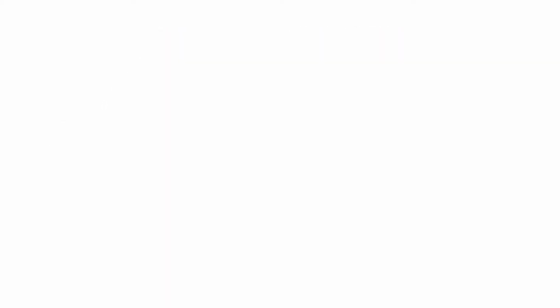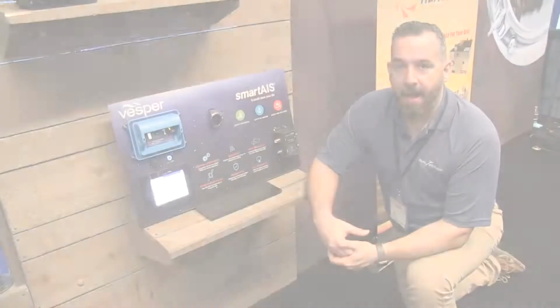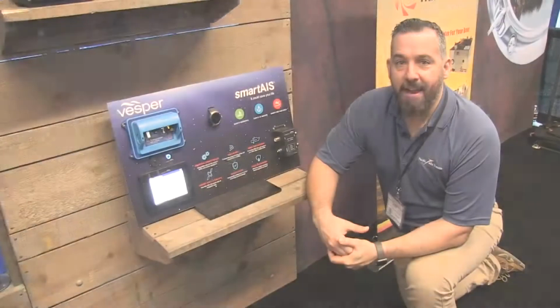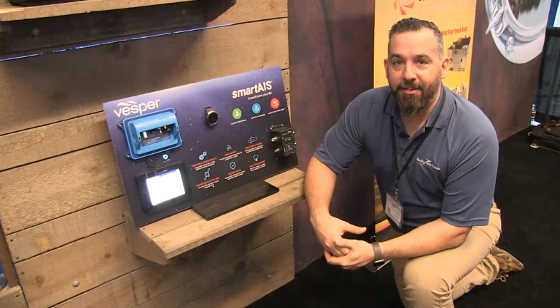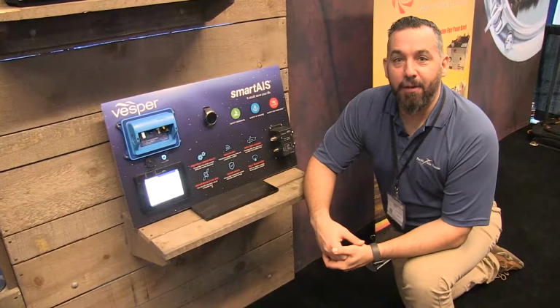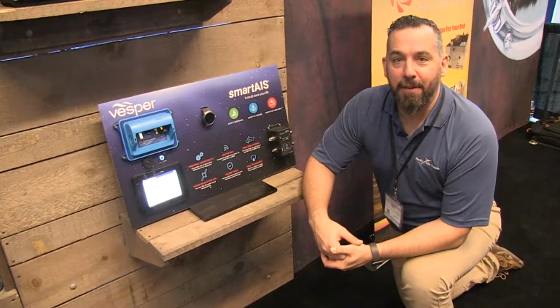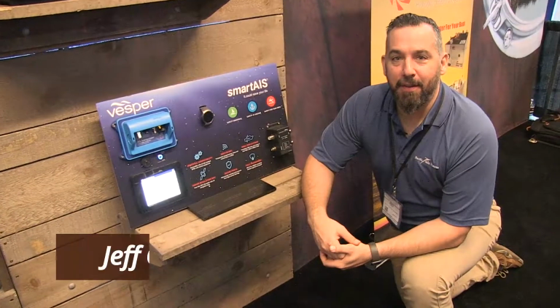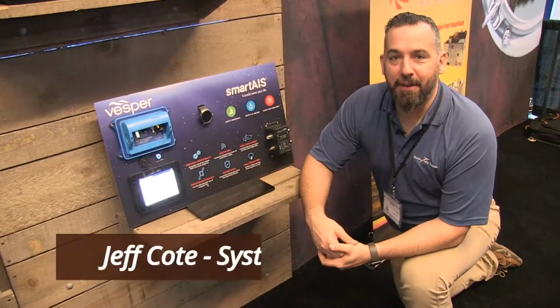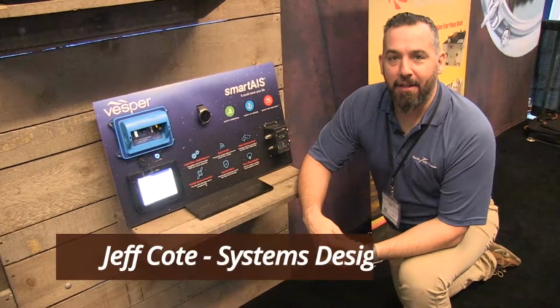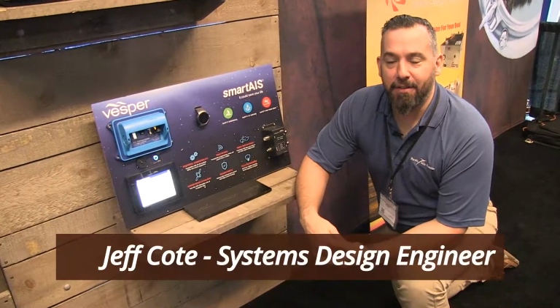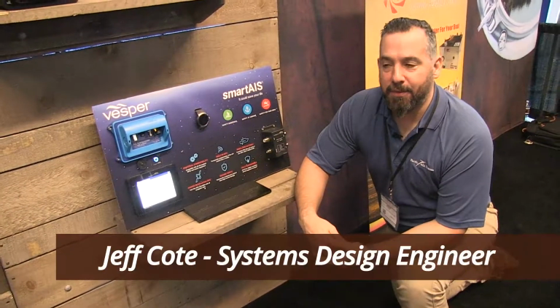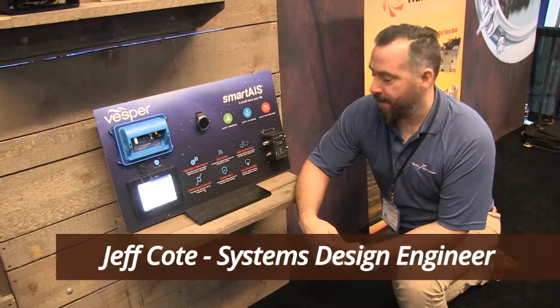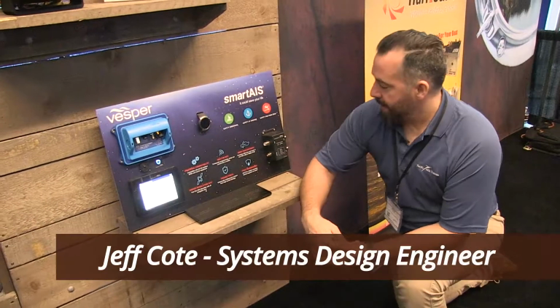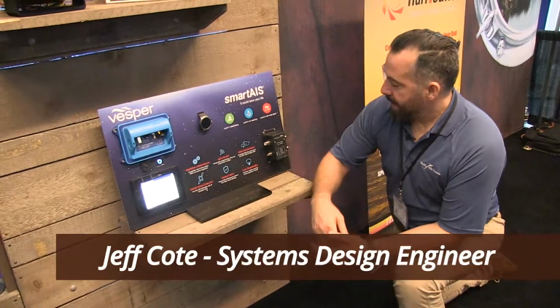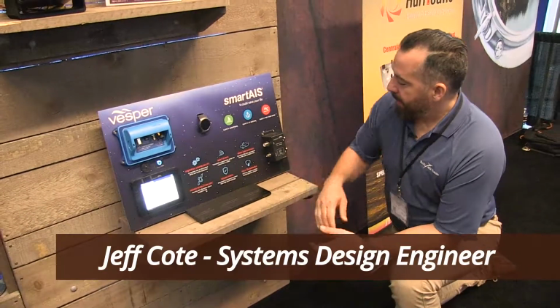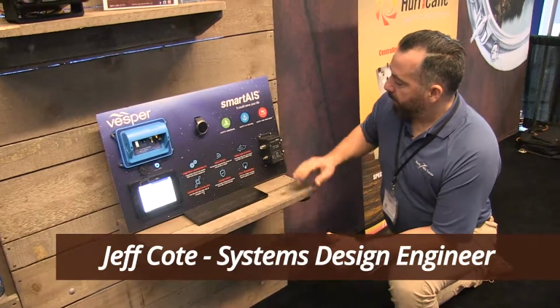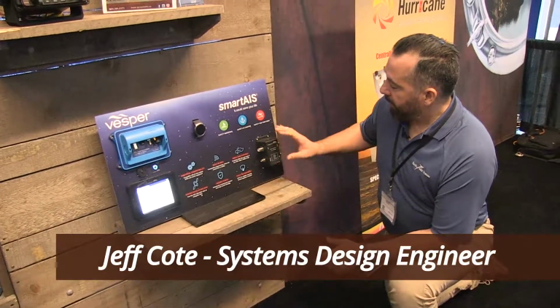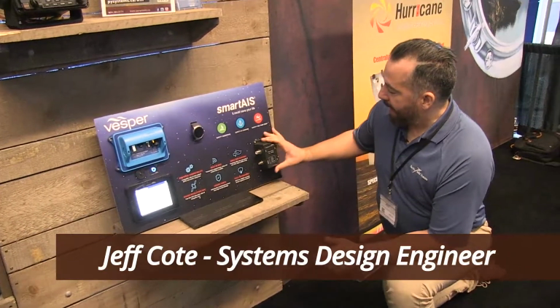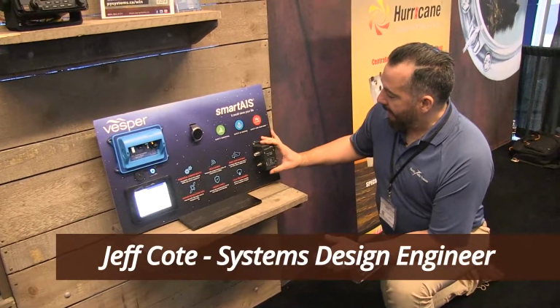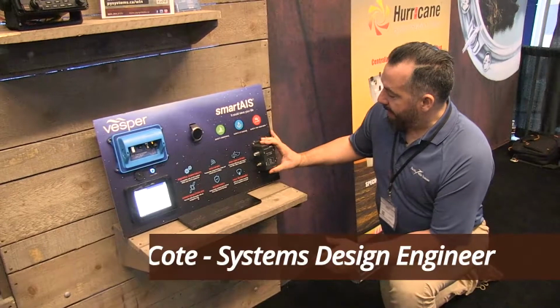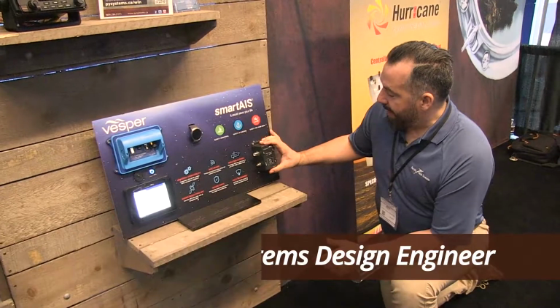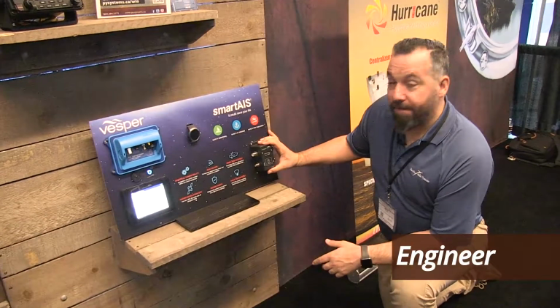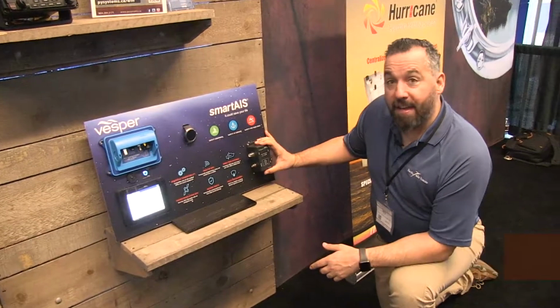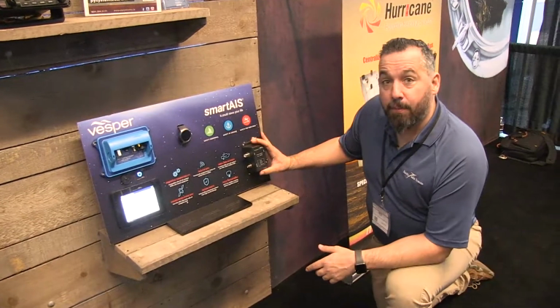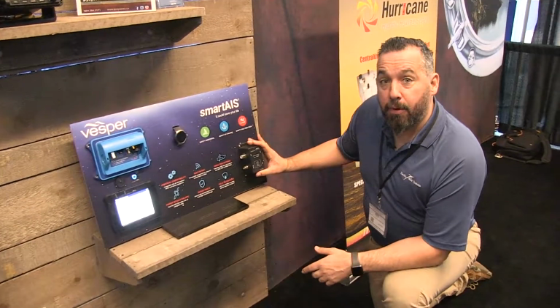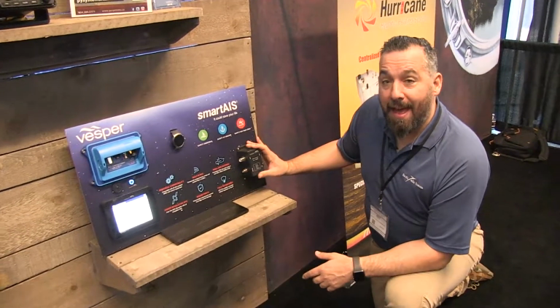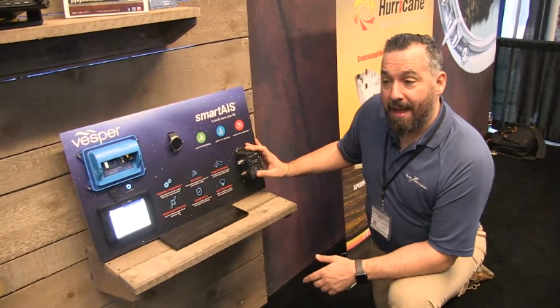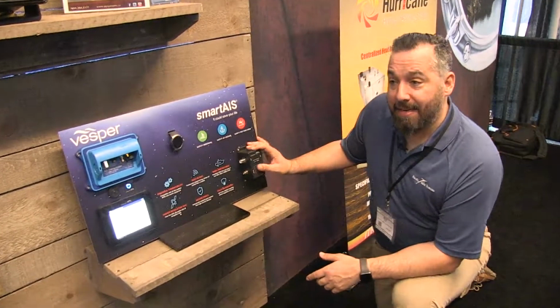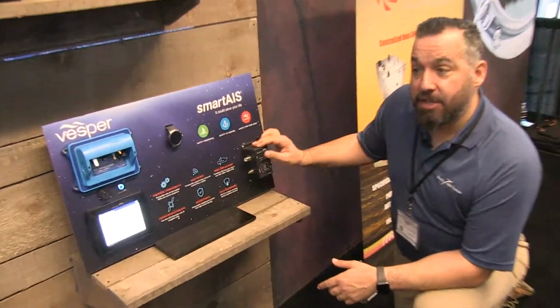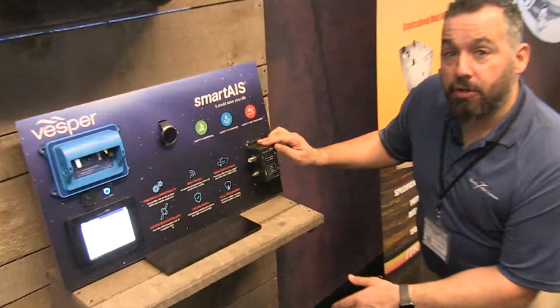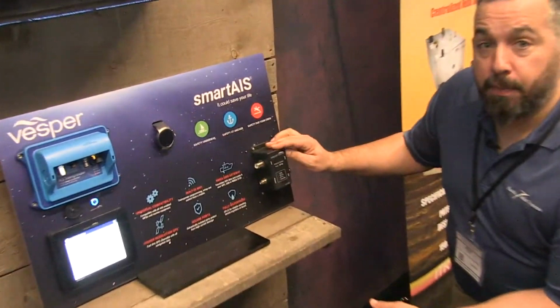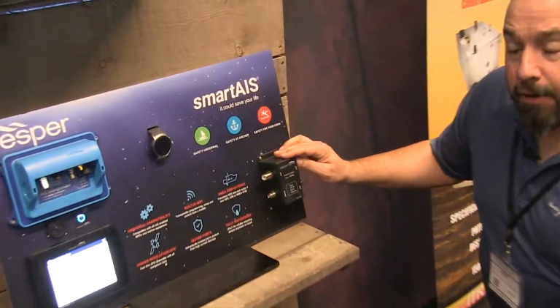Hi, Jeff Cote with Pacific Yacht Systems. Here I'm looking at a Vesper digital splitter.